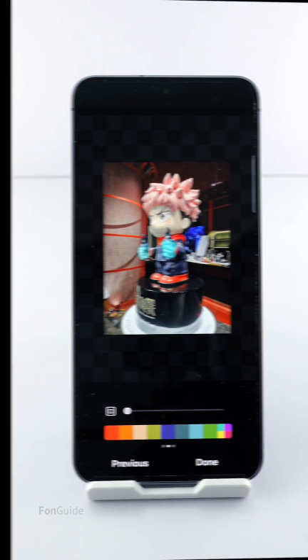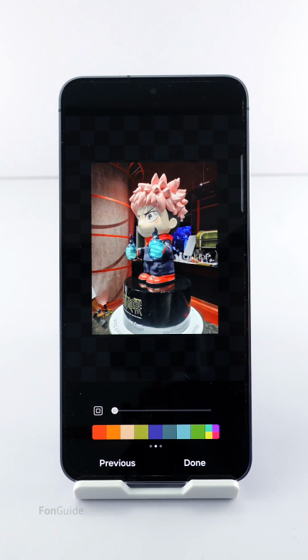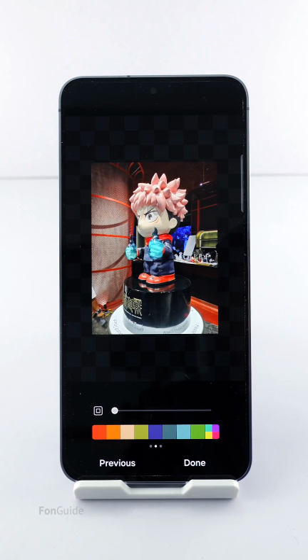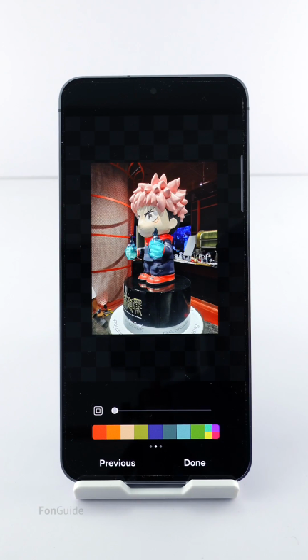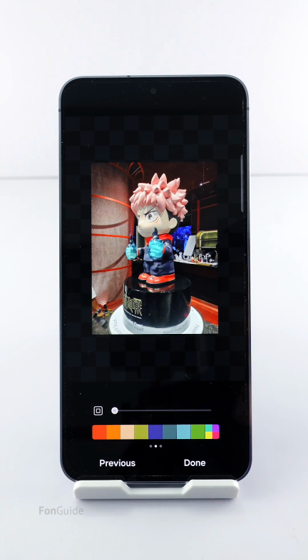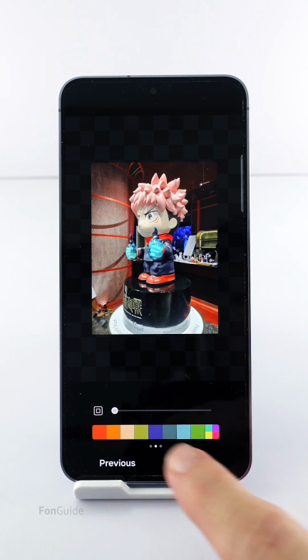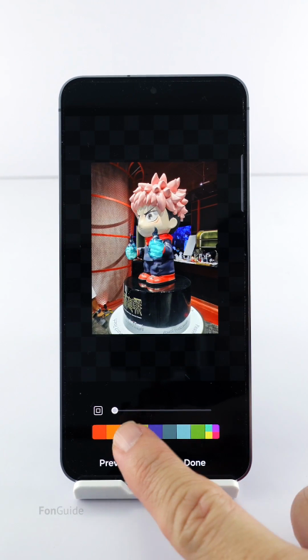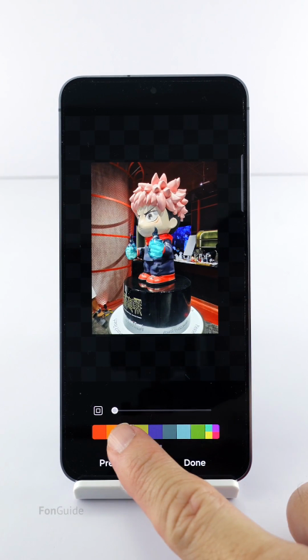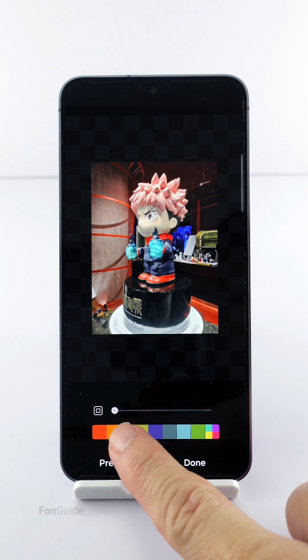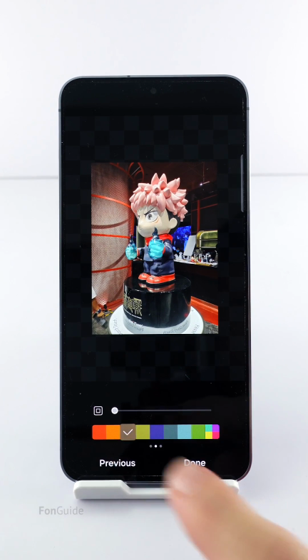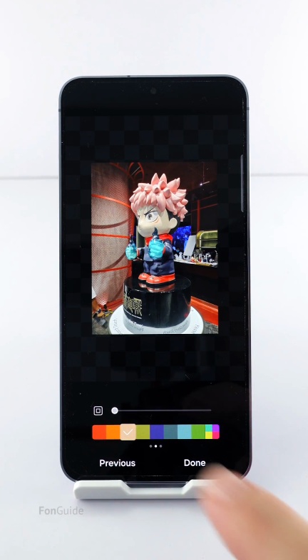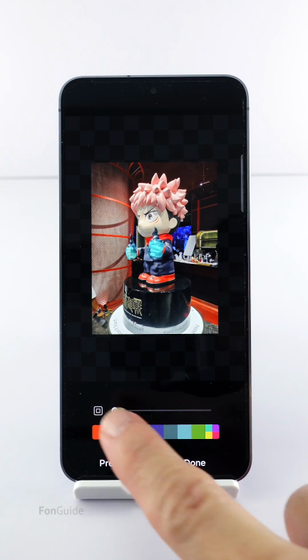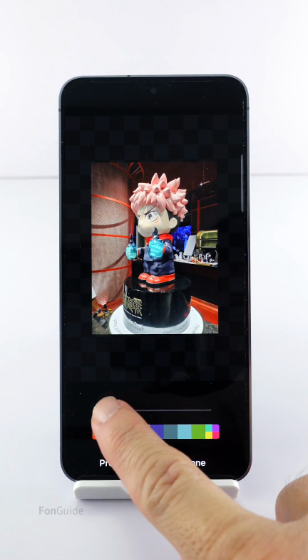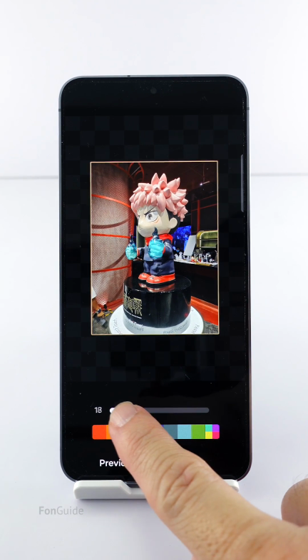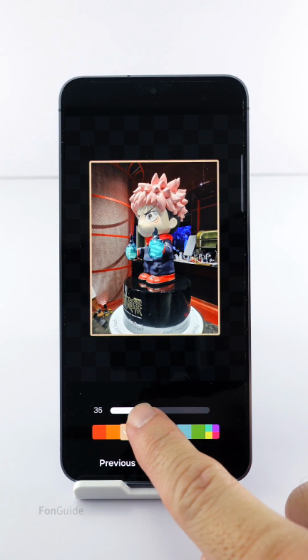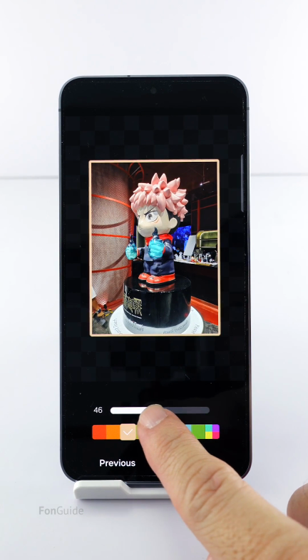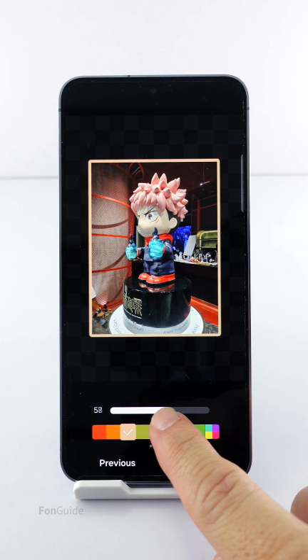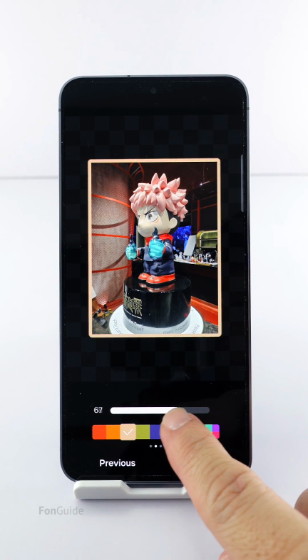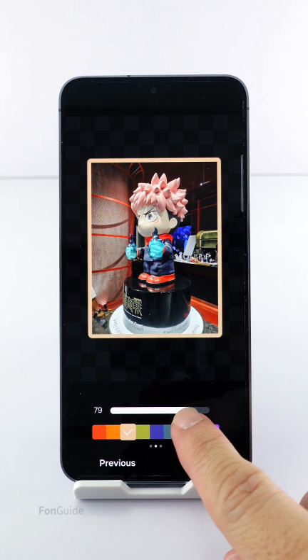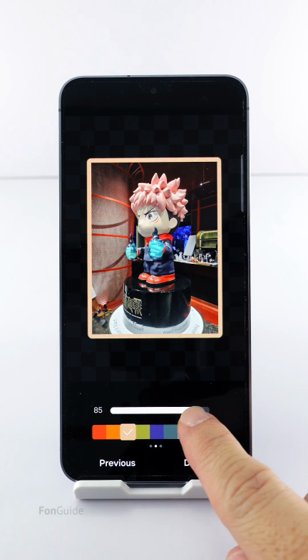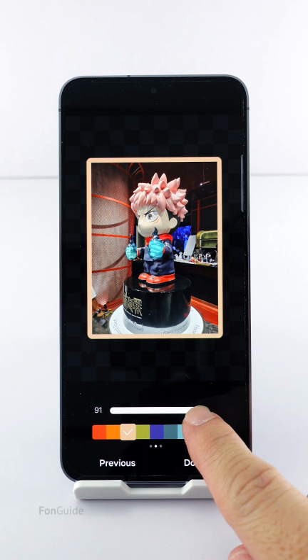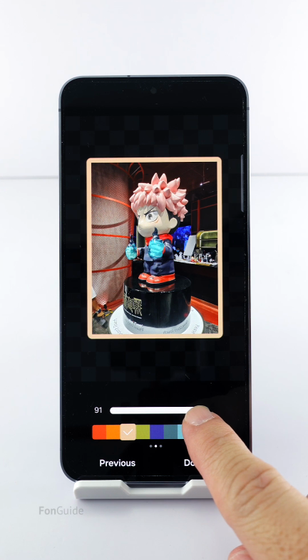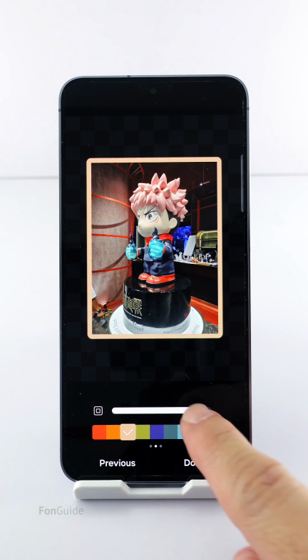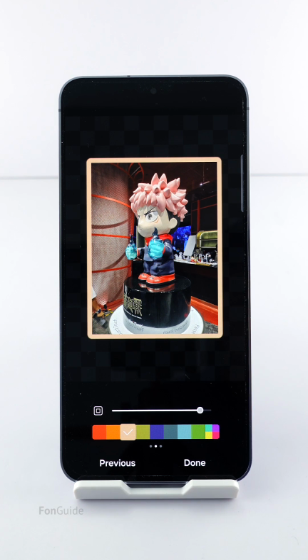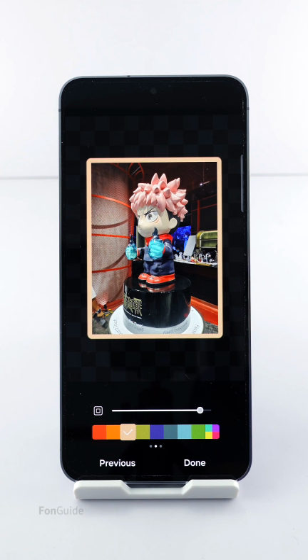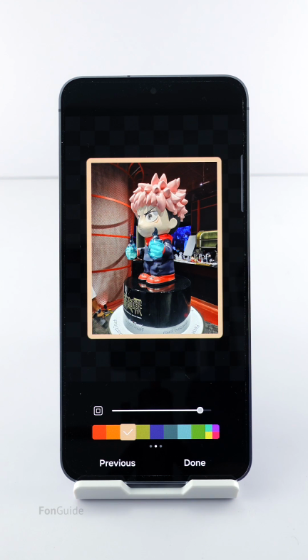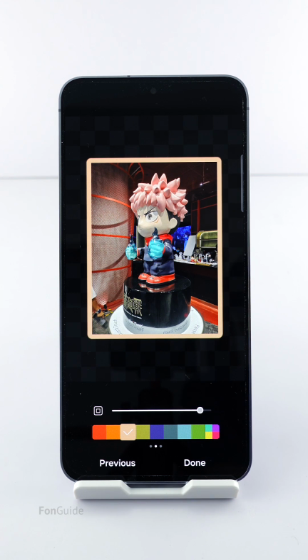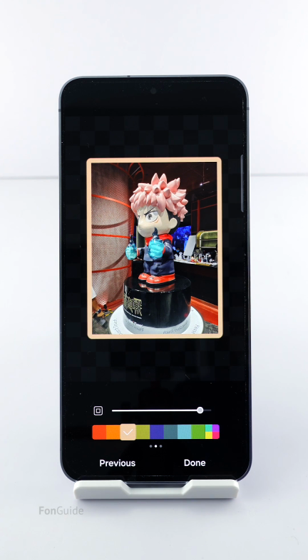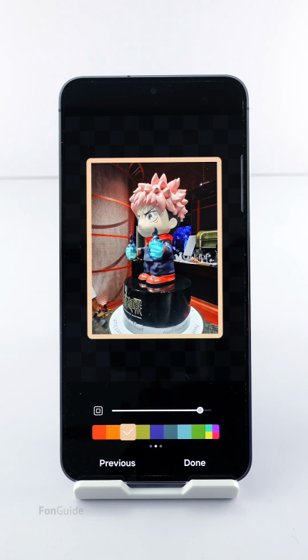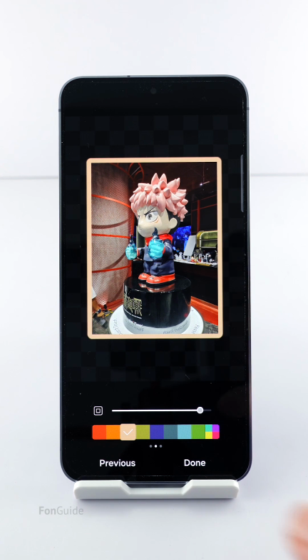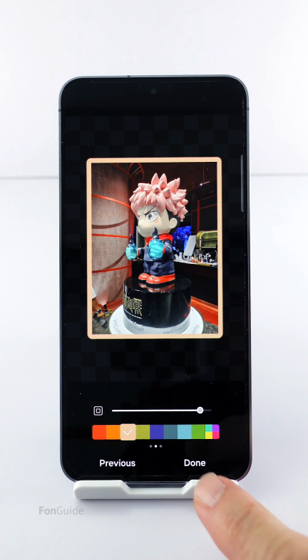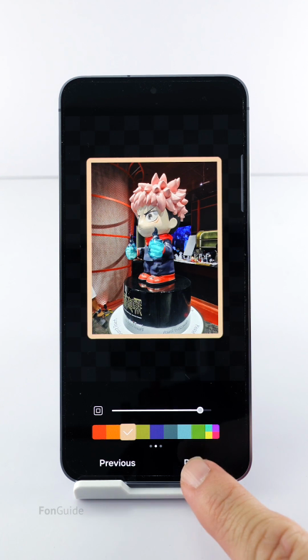Here, you can pick a color and adjust the border's size. Once you've finished, tap Done.